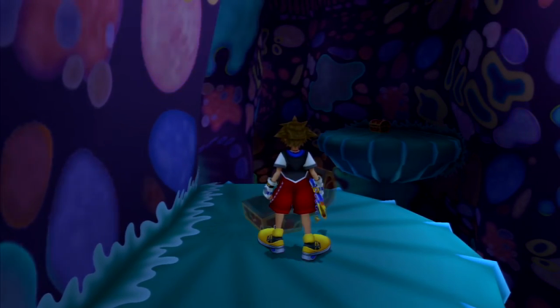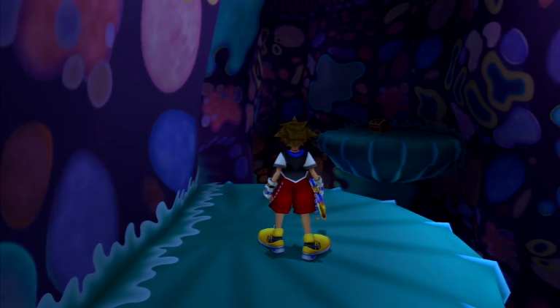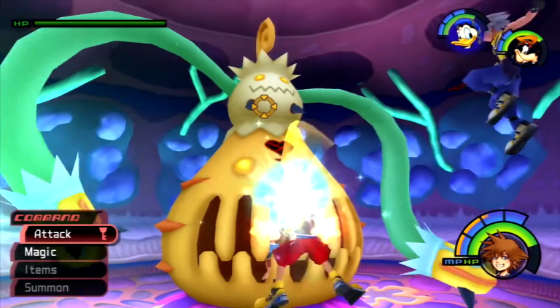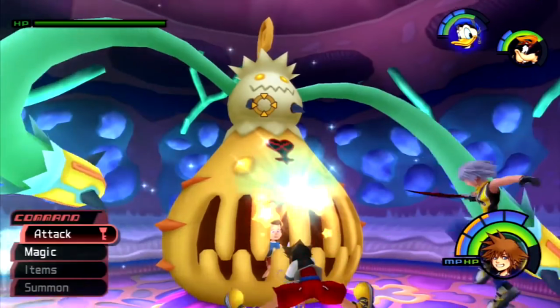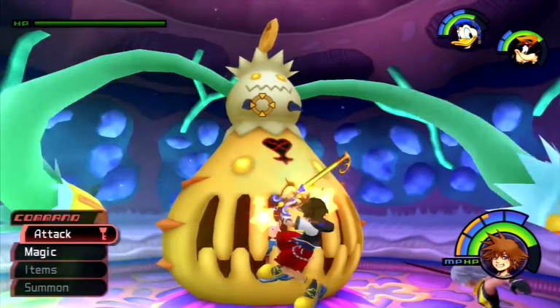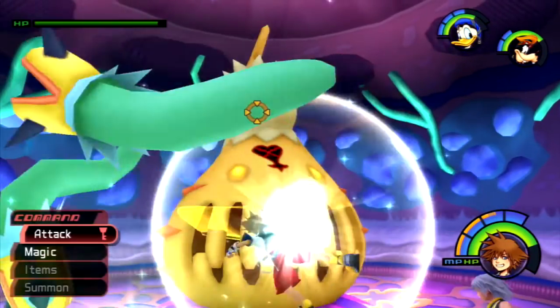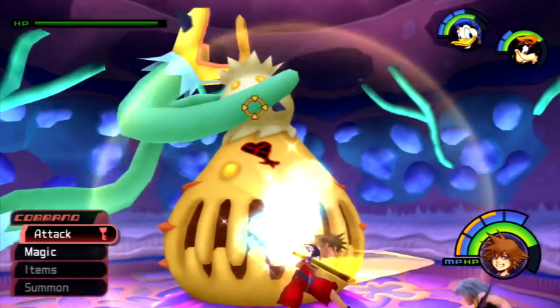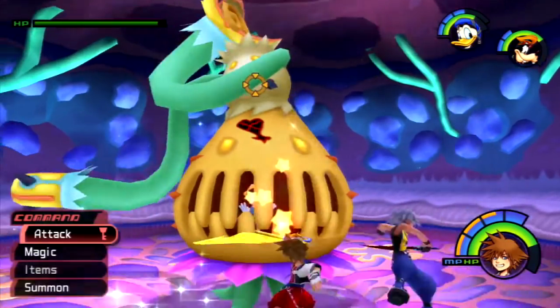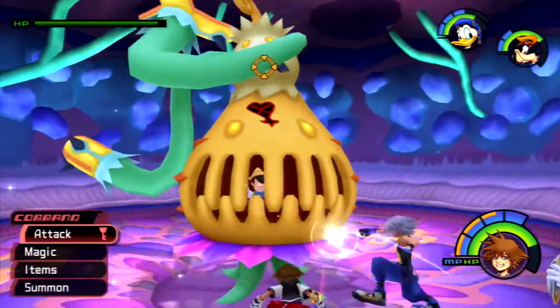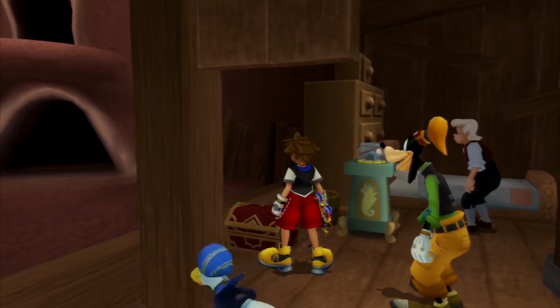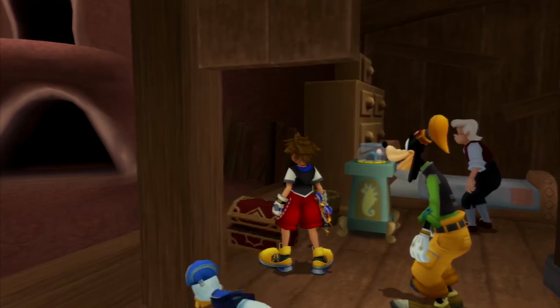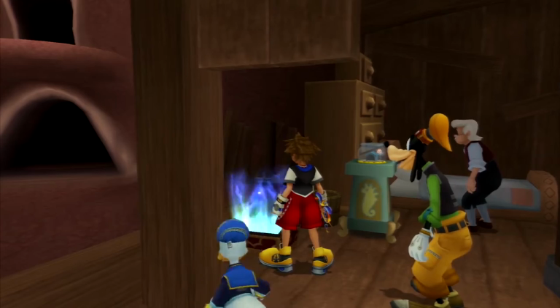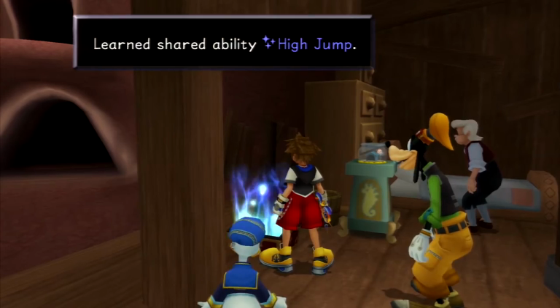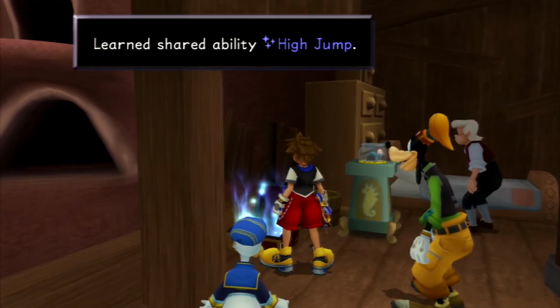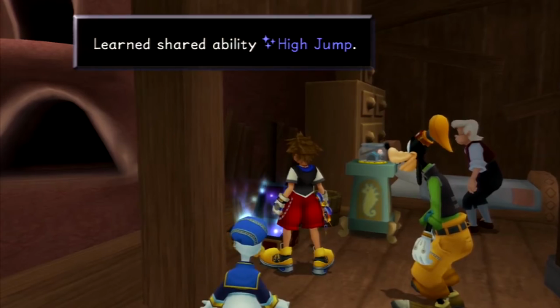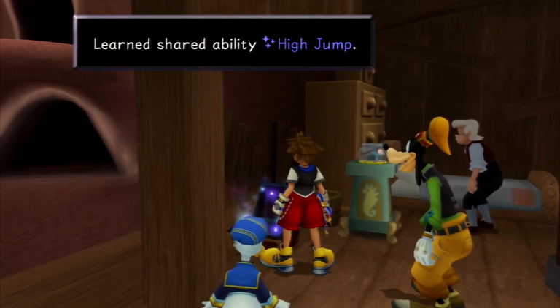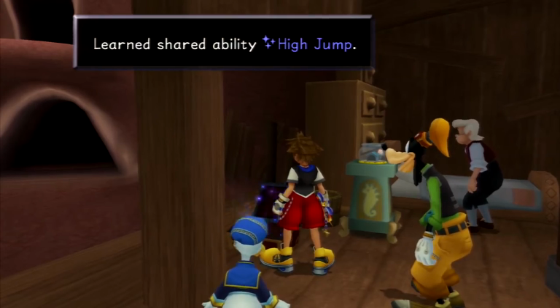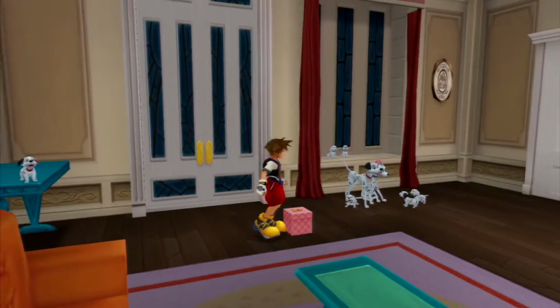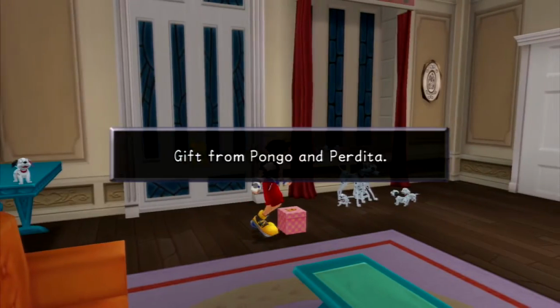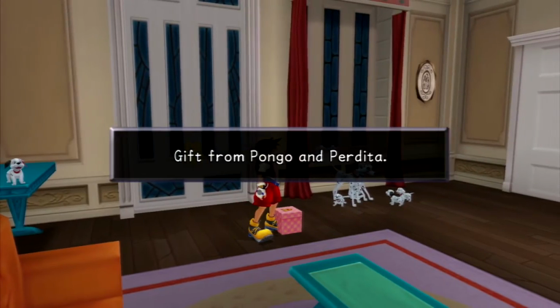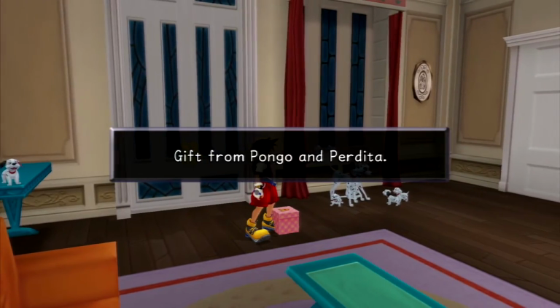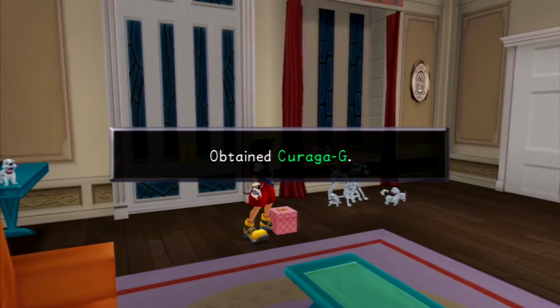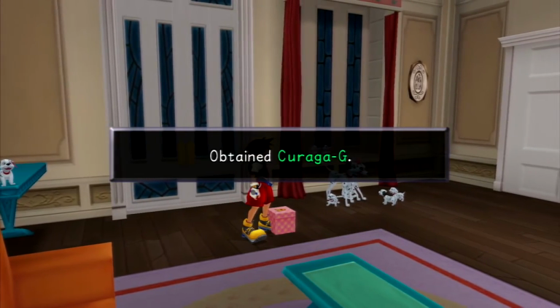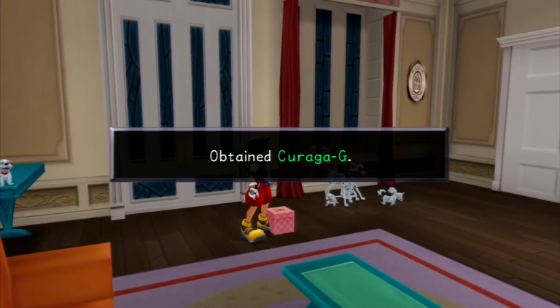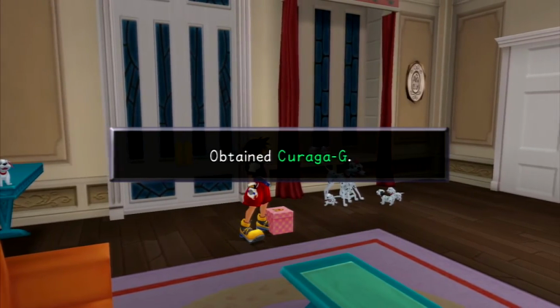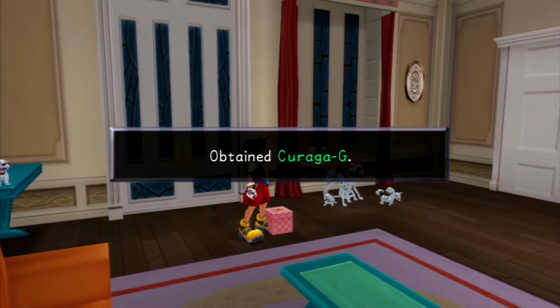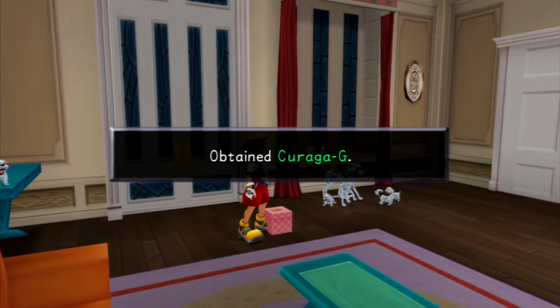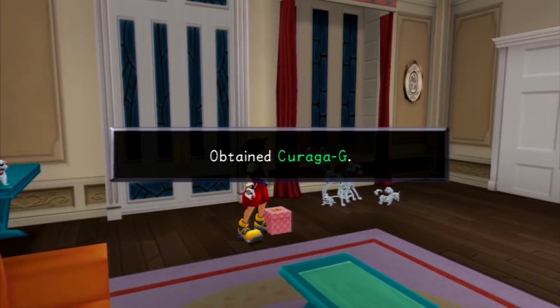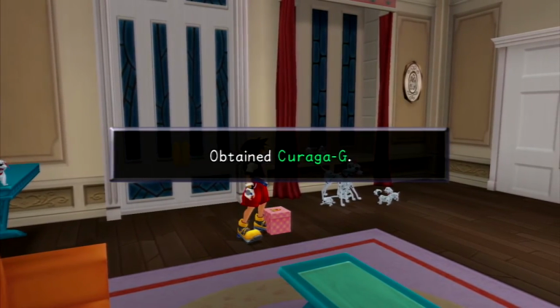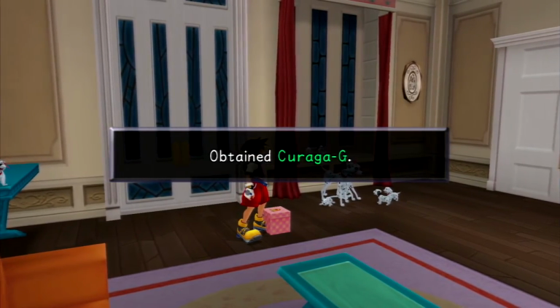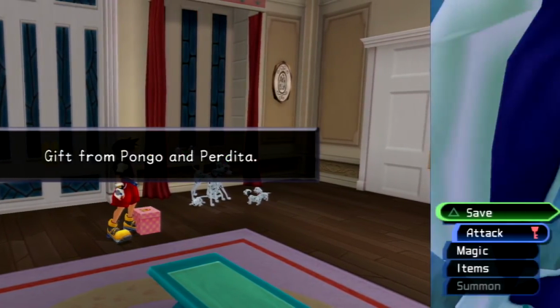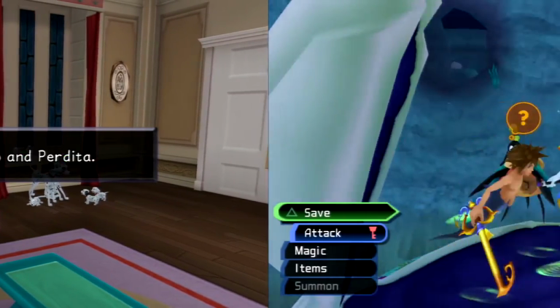Now finish the first part of Monstro so we can get High Jump — we'll use this to more easily get the other 16 chests of puppies we need for the final torn page.